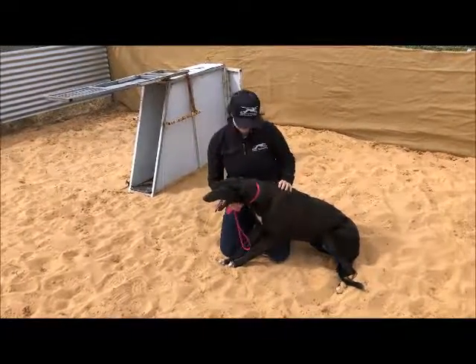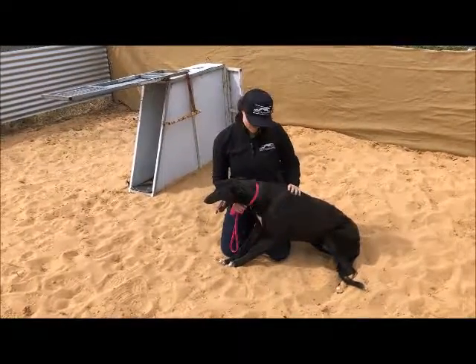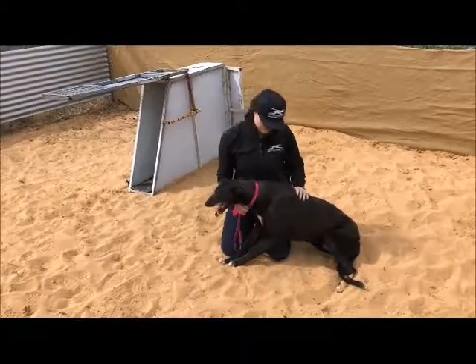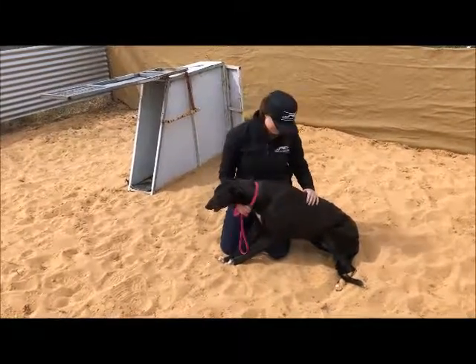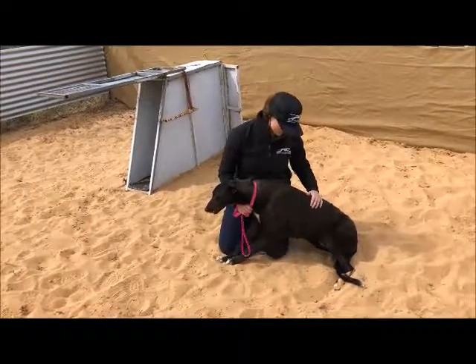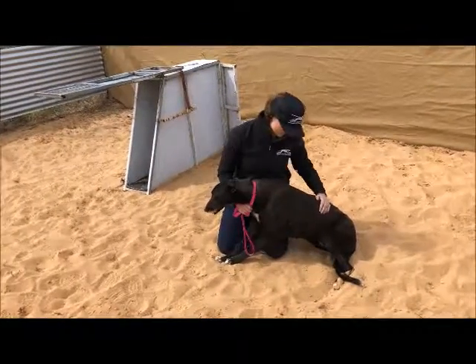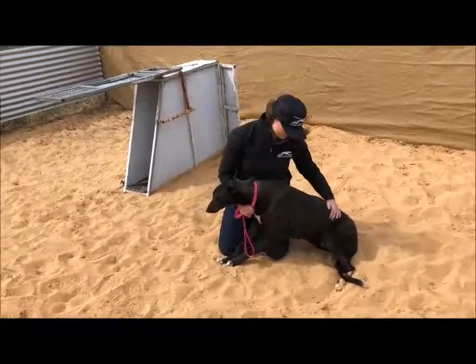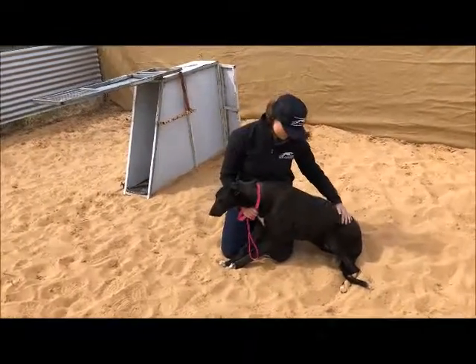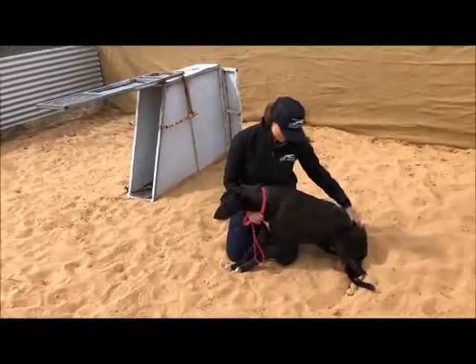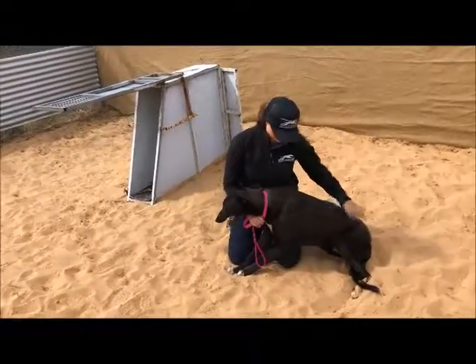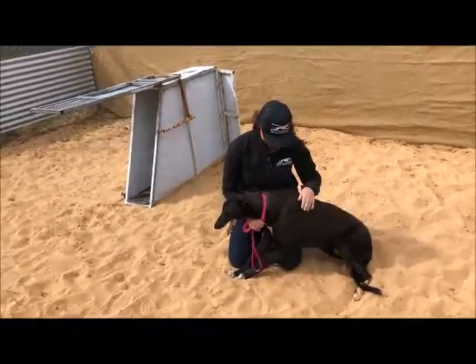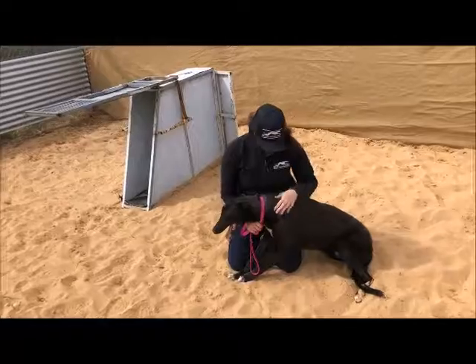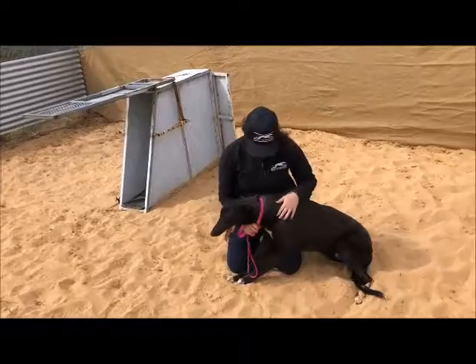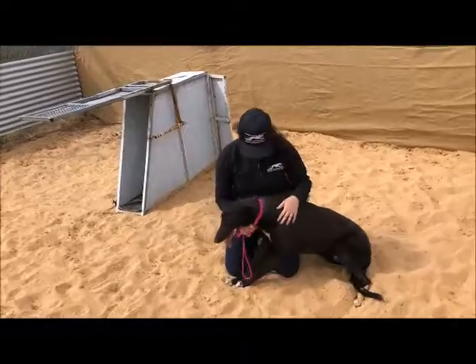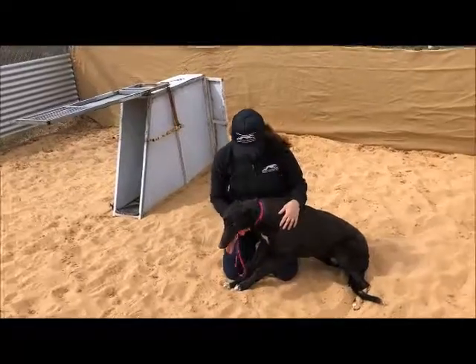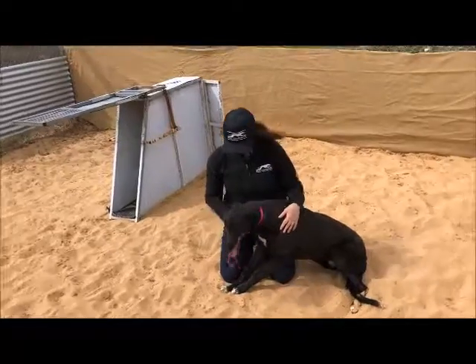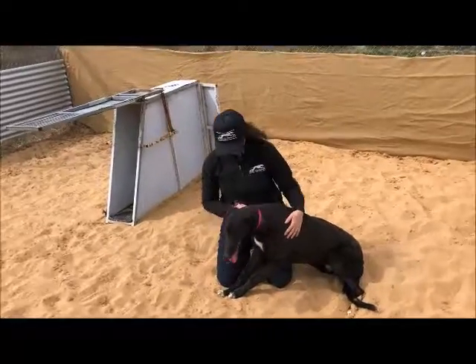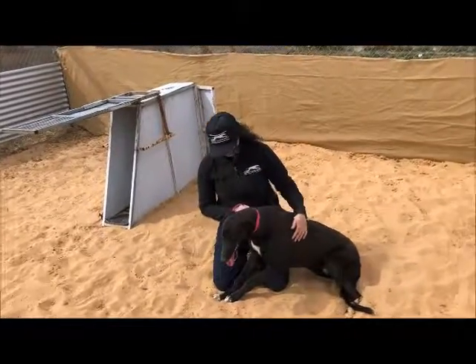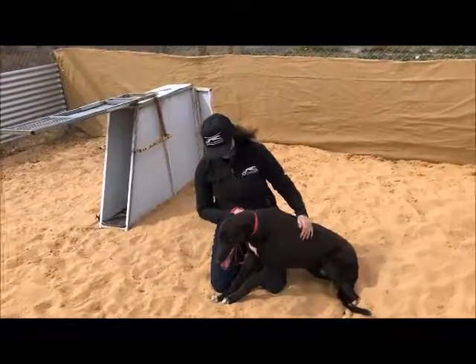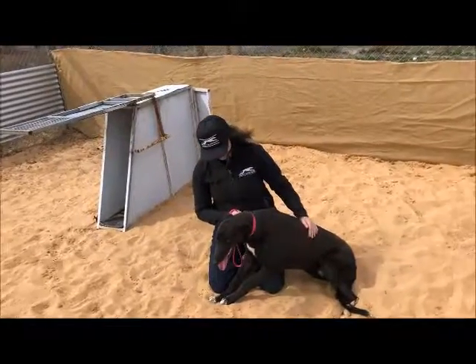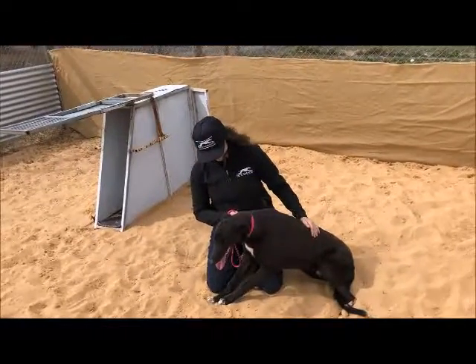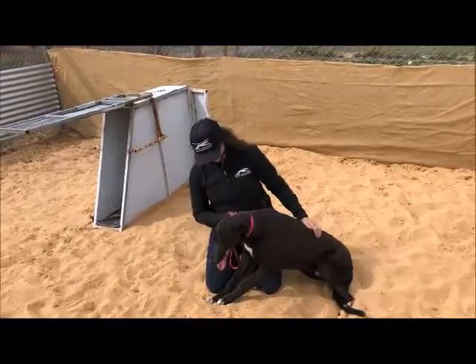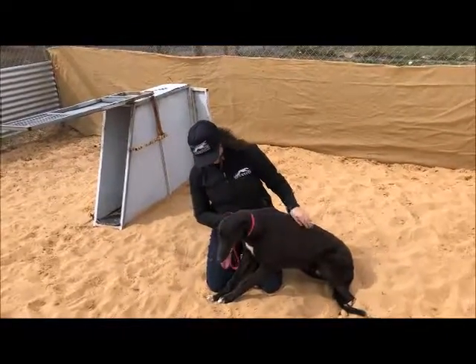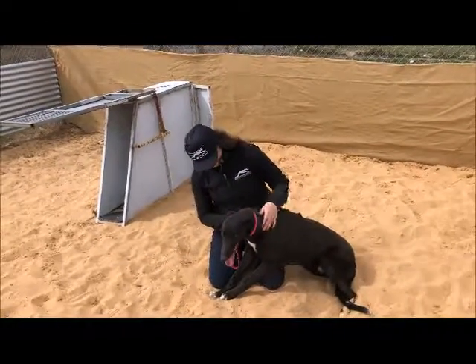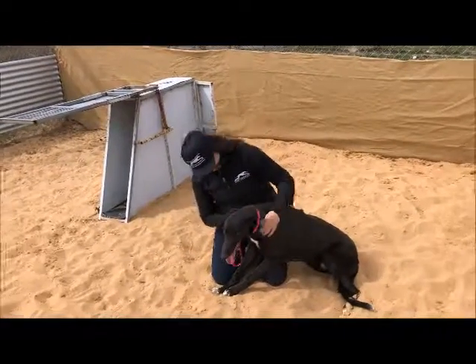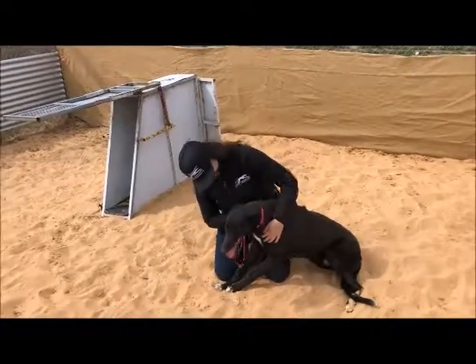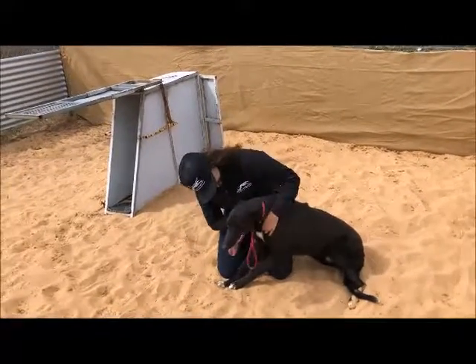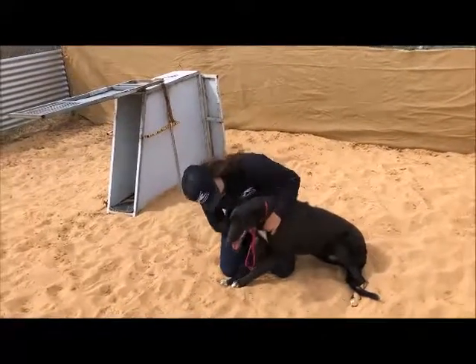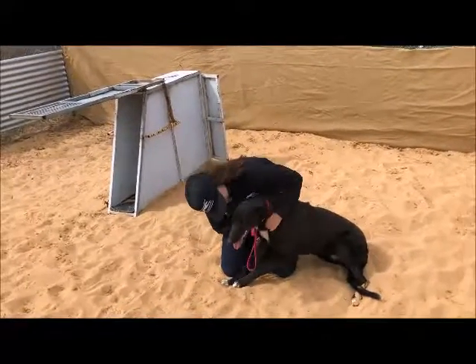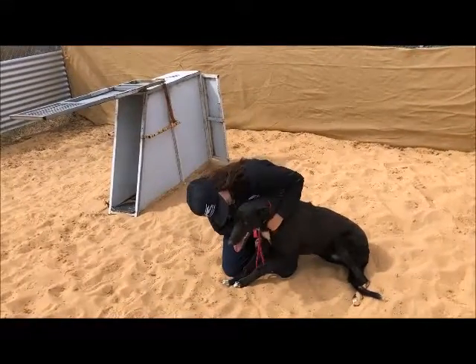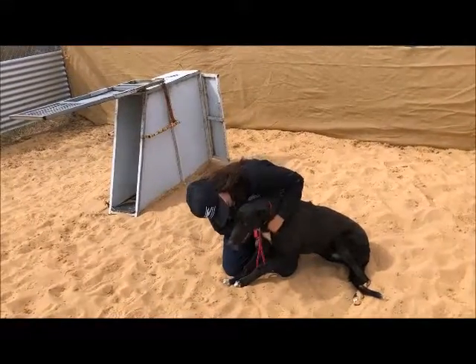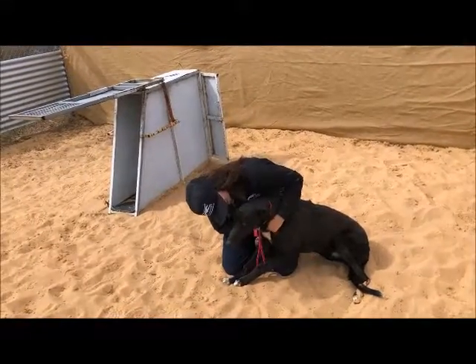He's a lovely size, putting on weight really well. For an eight month old, he's humongous.